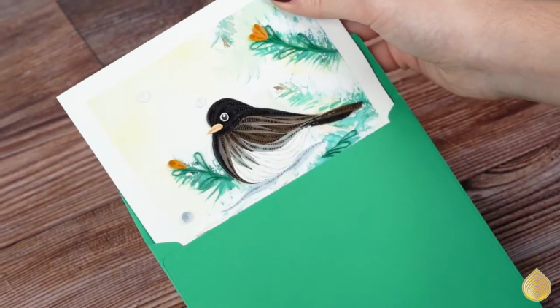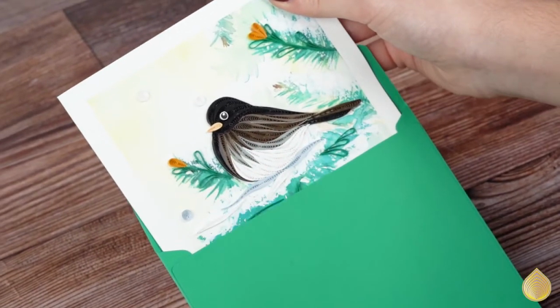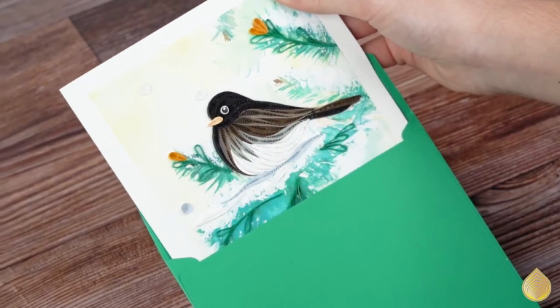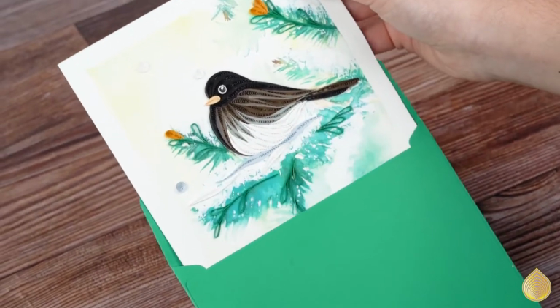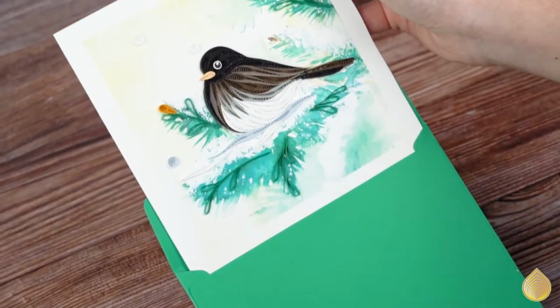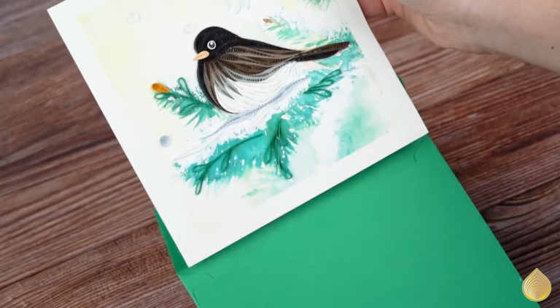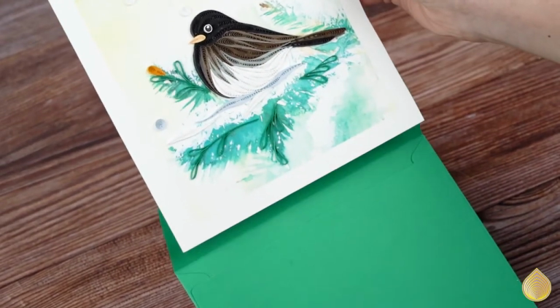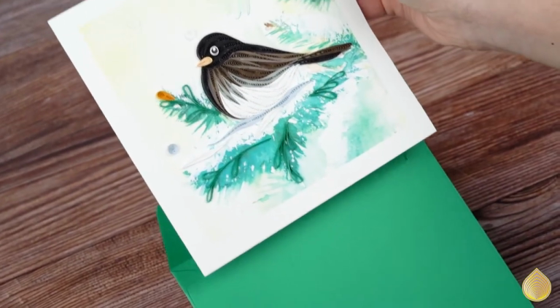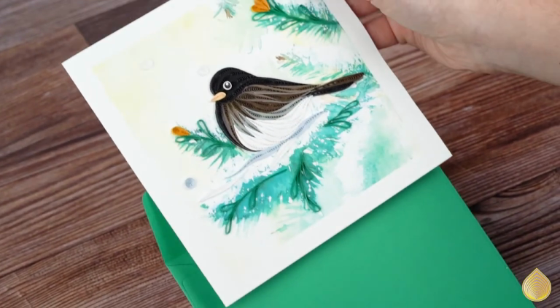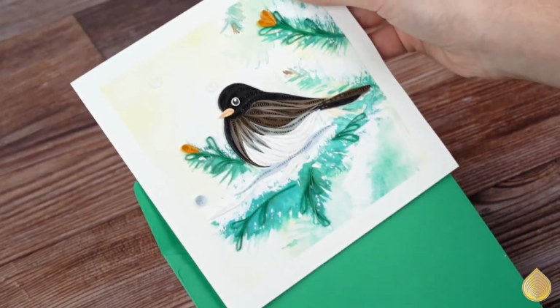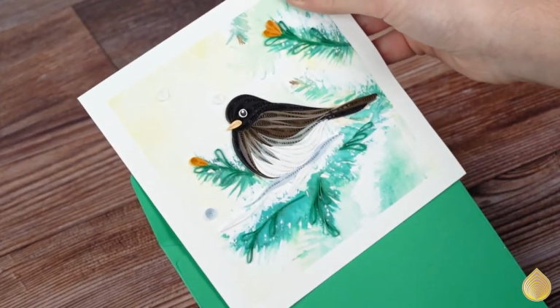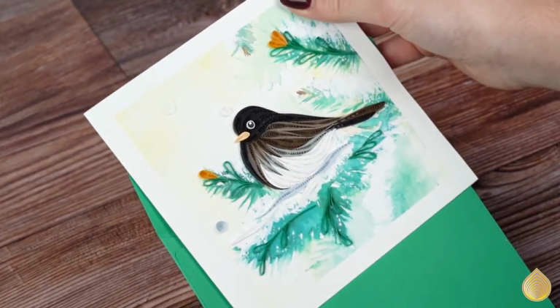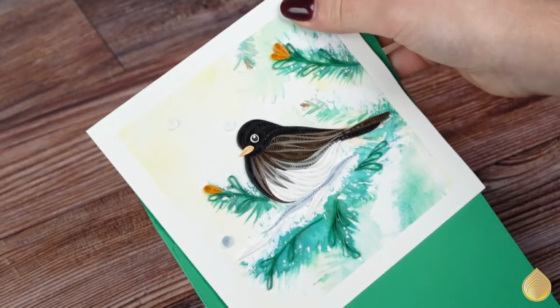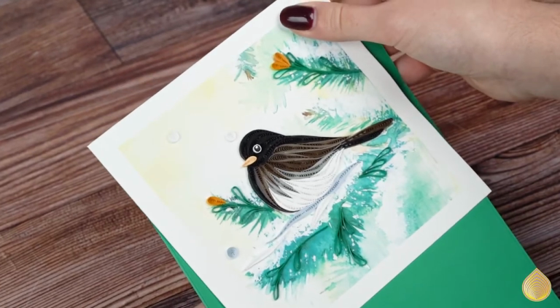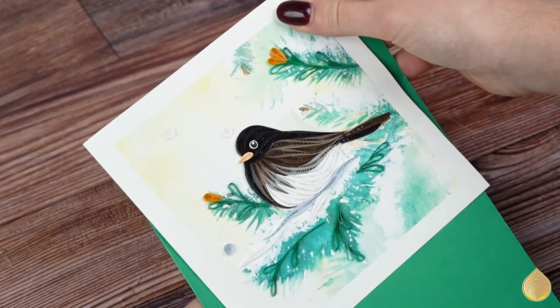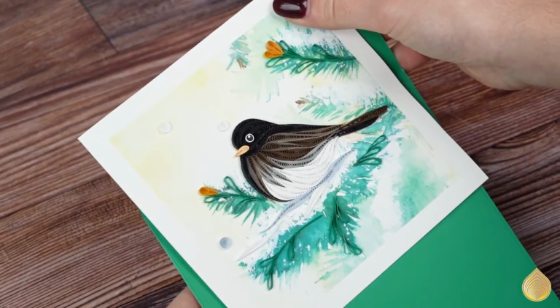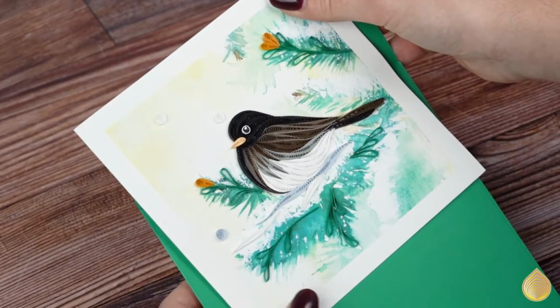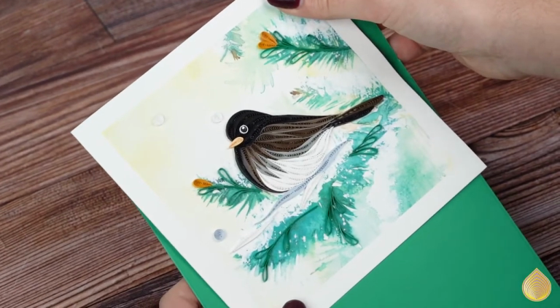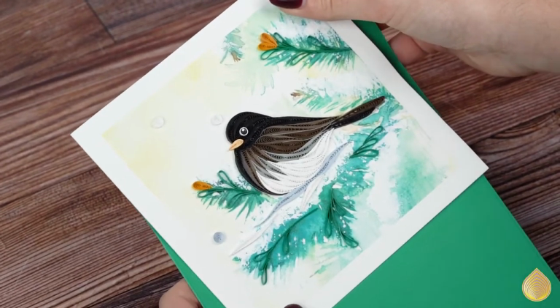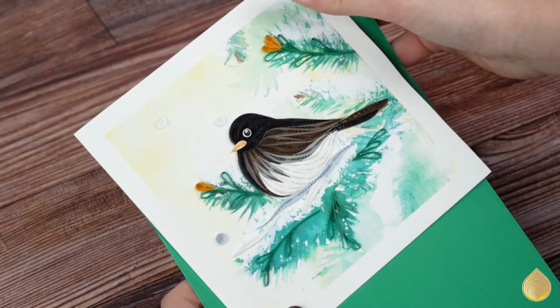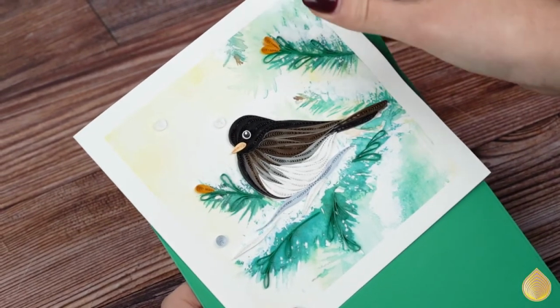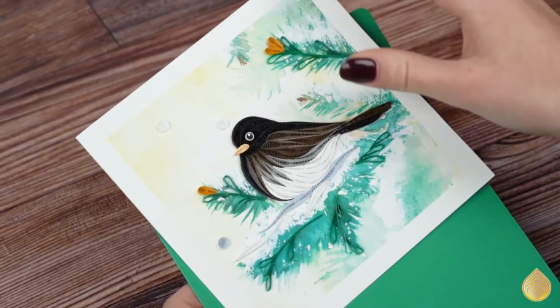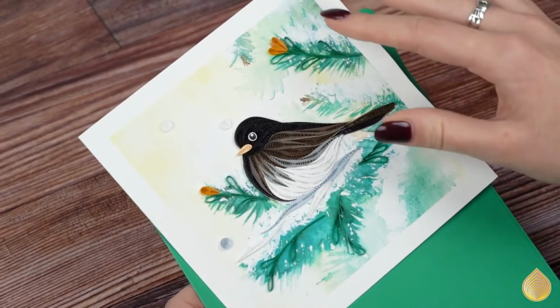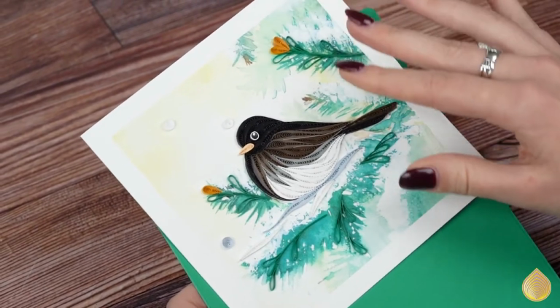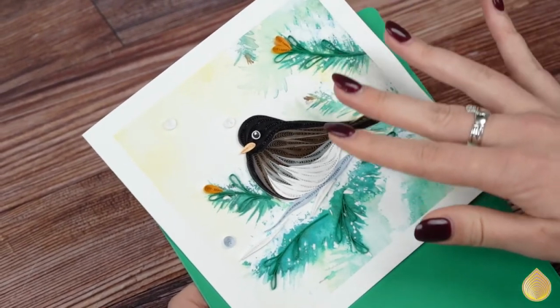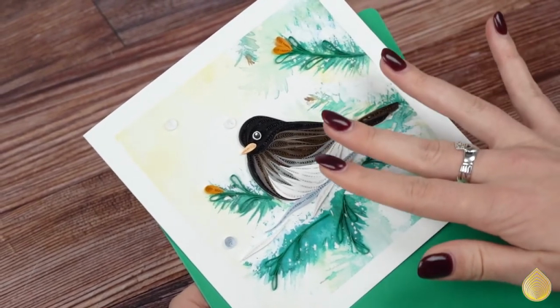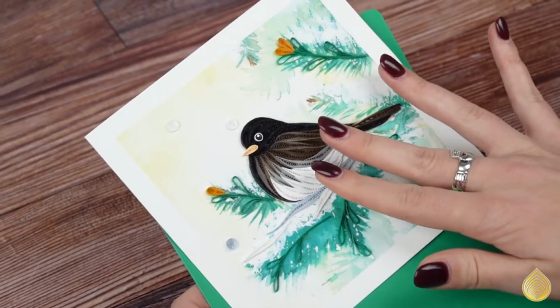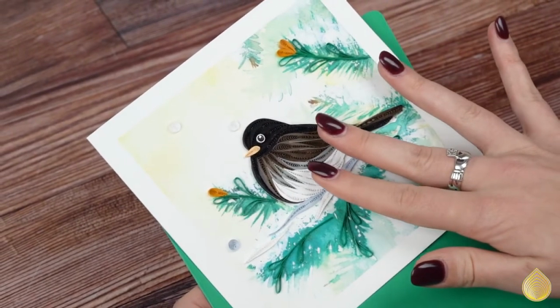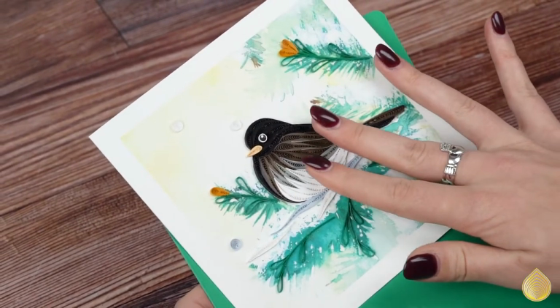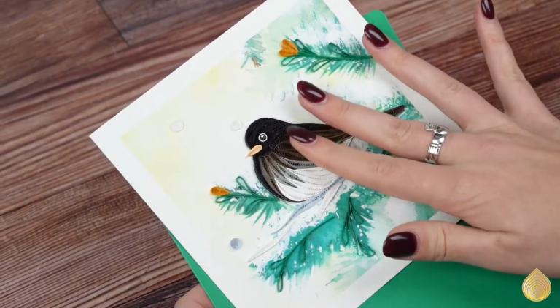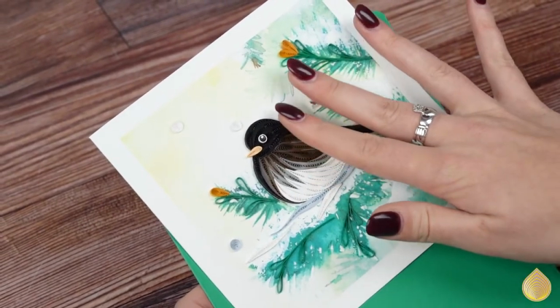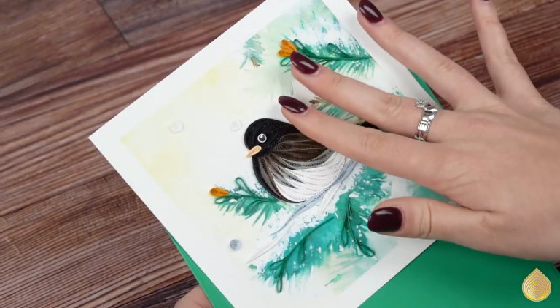This card would be perfect to send as a holiday card or as a thinking-of-you card to any snowbird friends you might have.